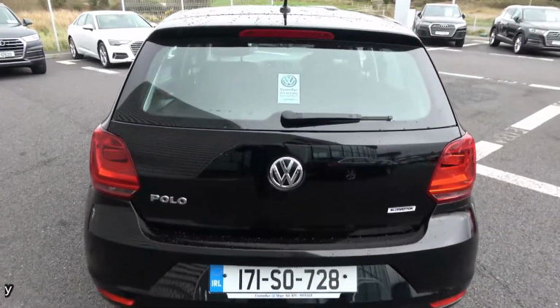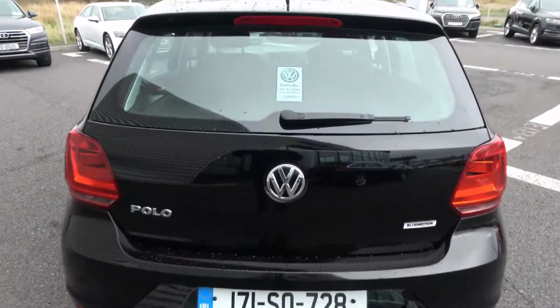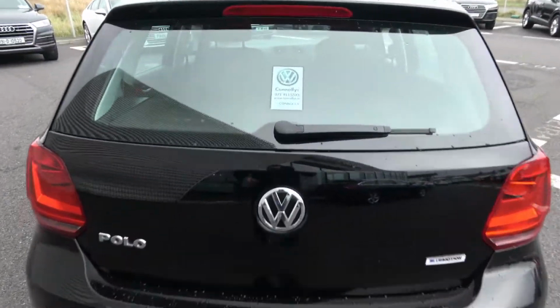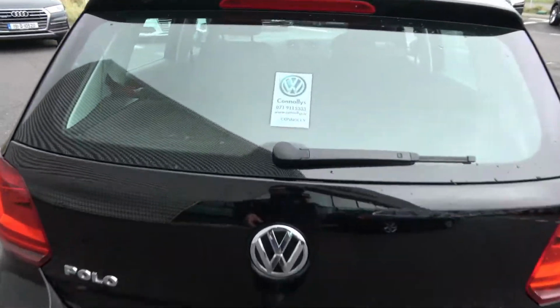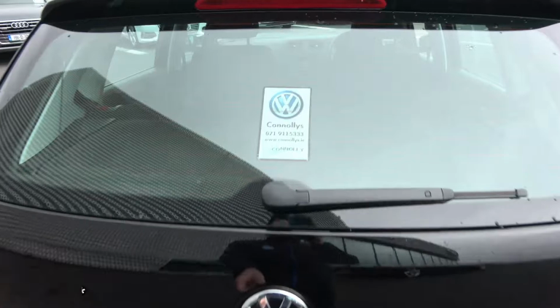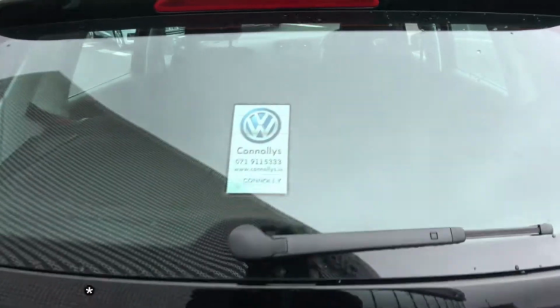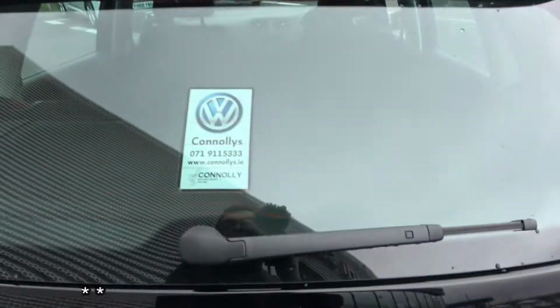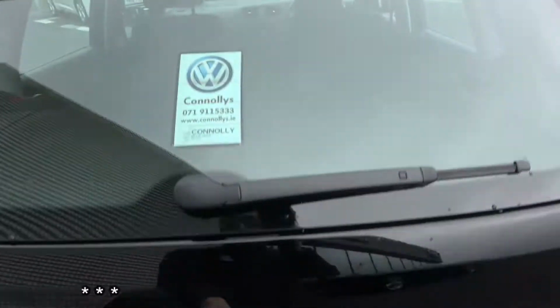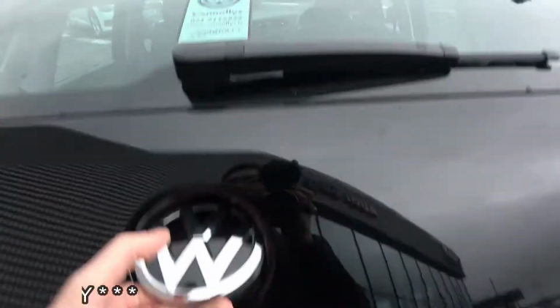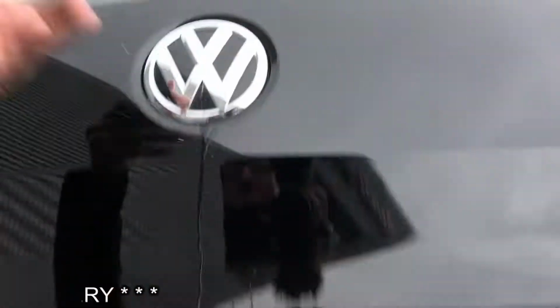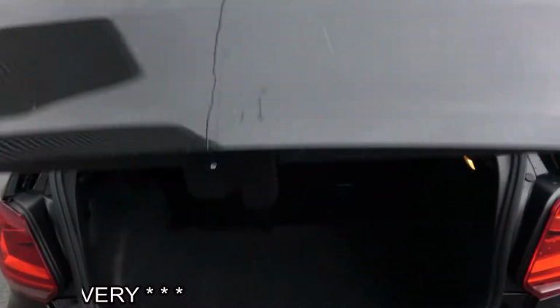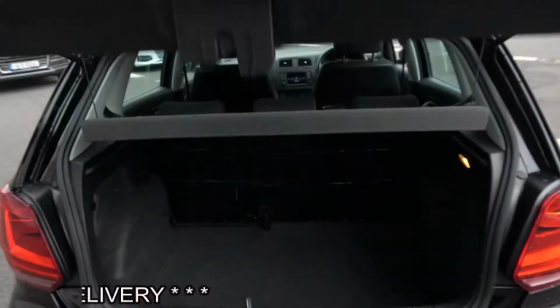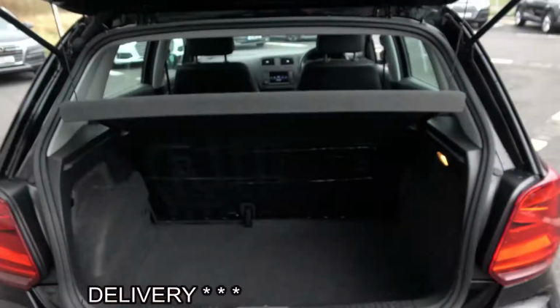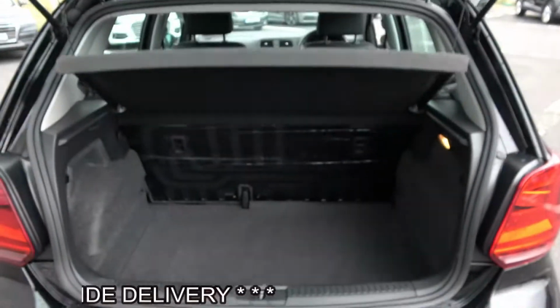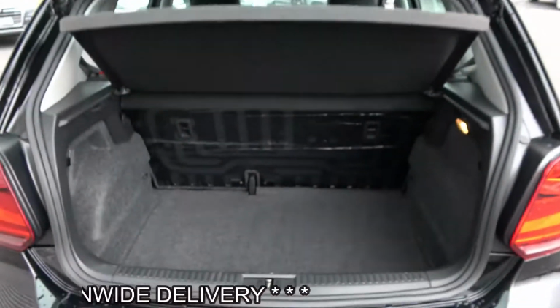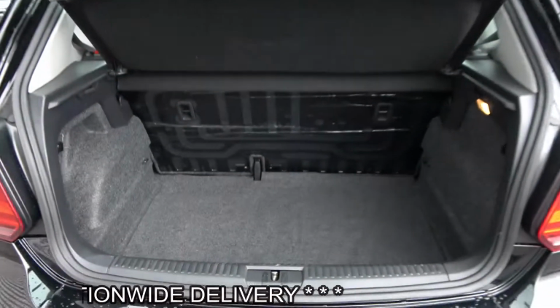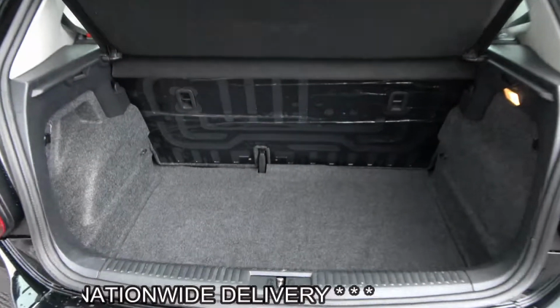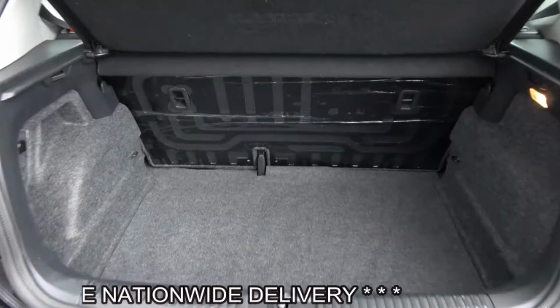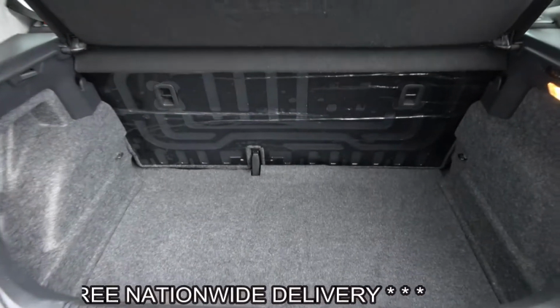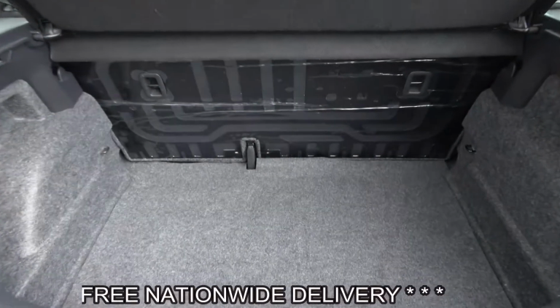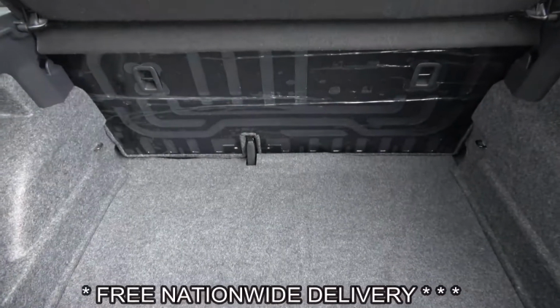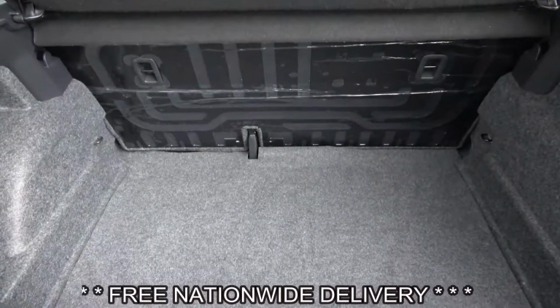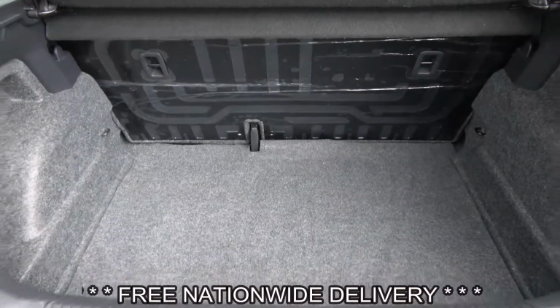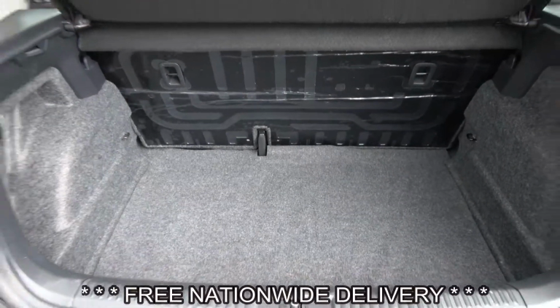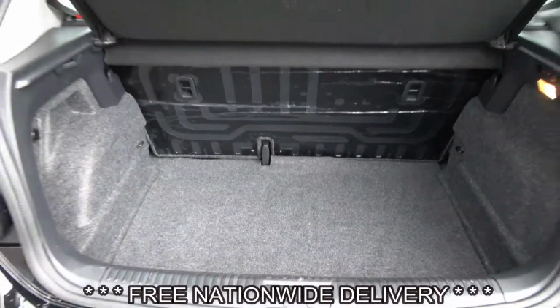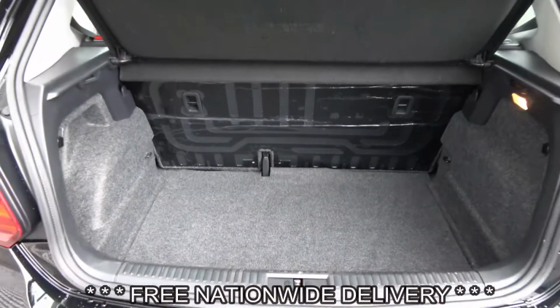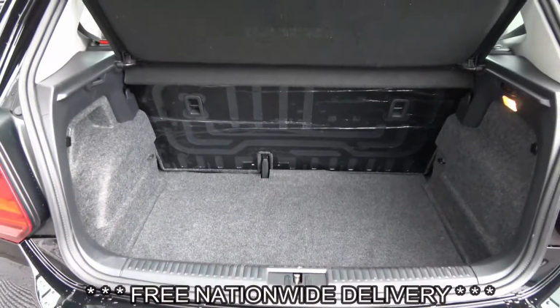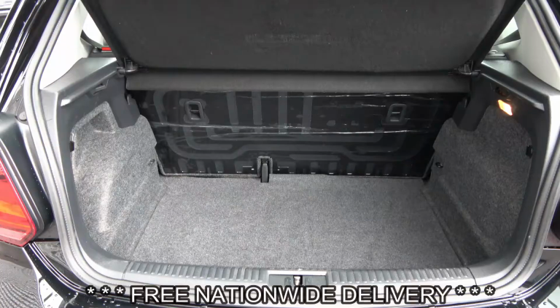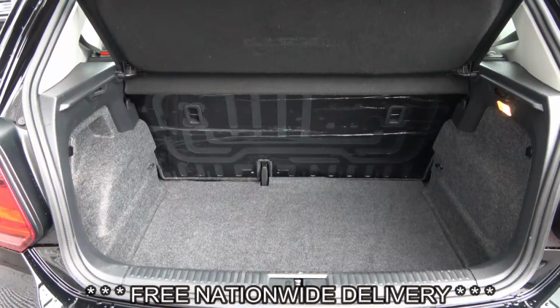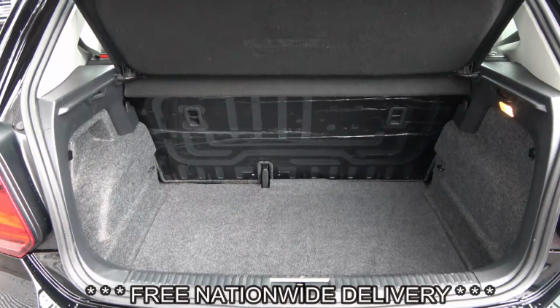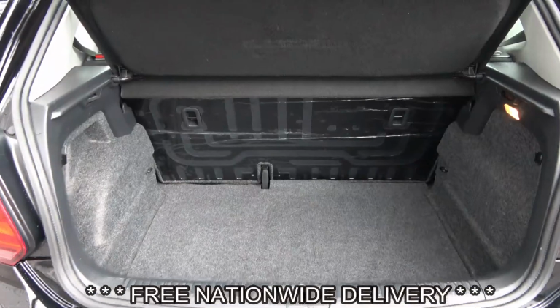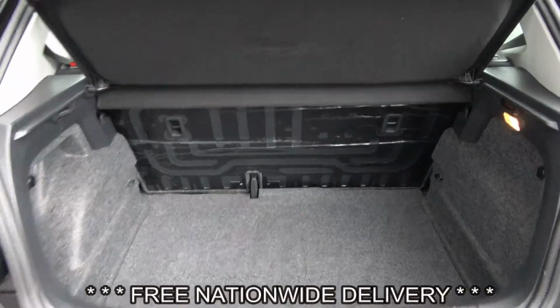Just pop that in there on the boot and you'll see what a great size boot there is. You can drop your rear seats to provide you with more boot space should you need it.